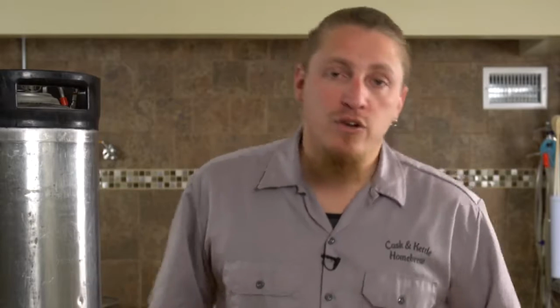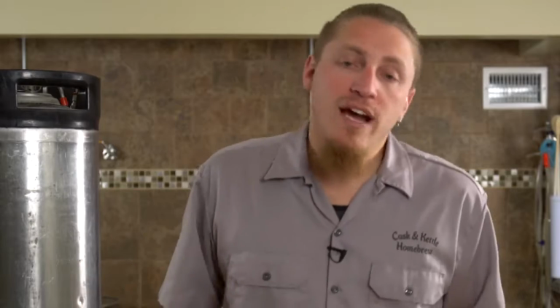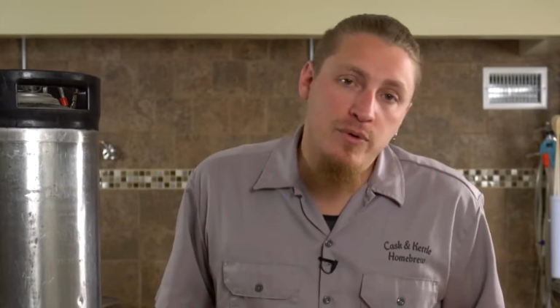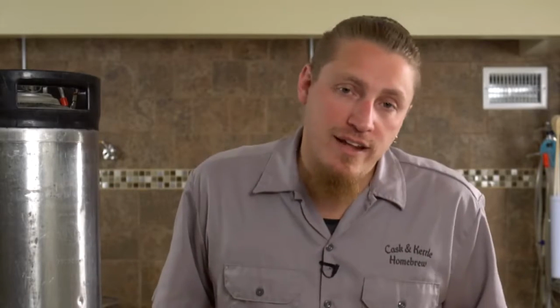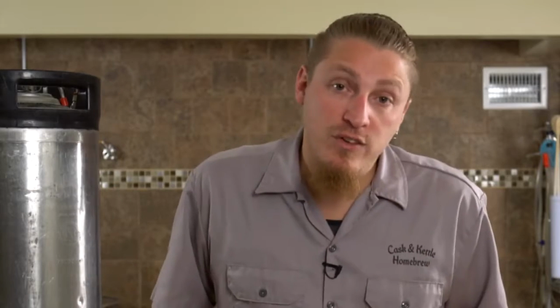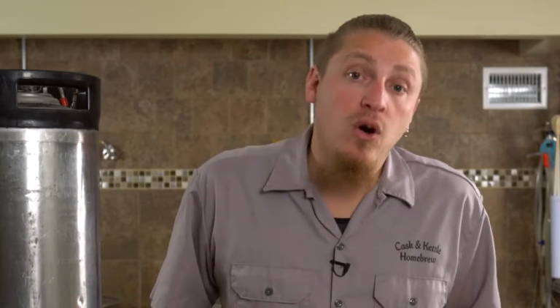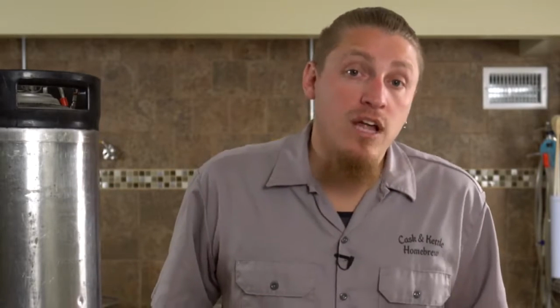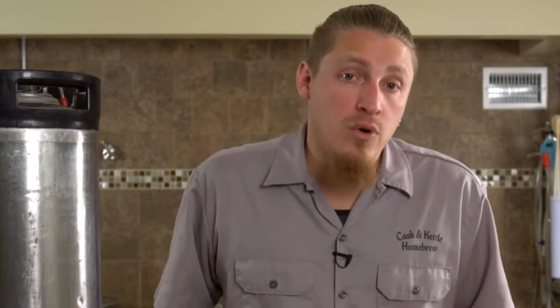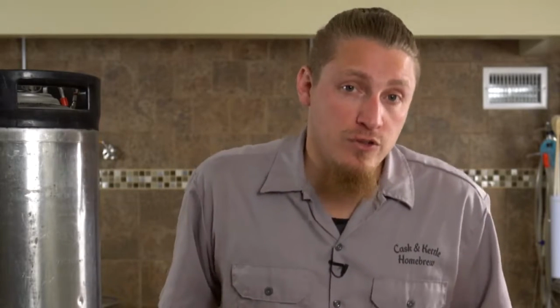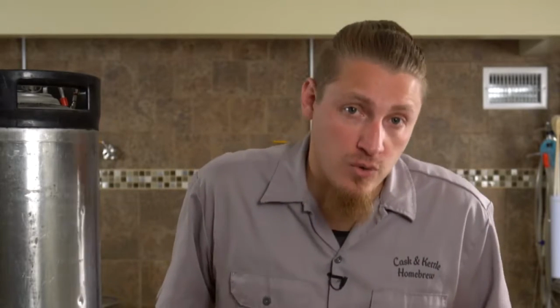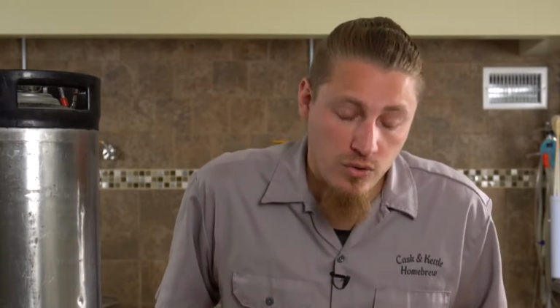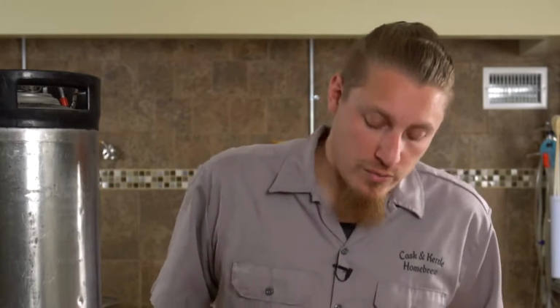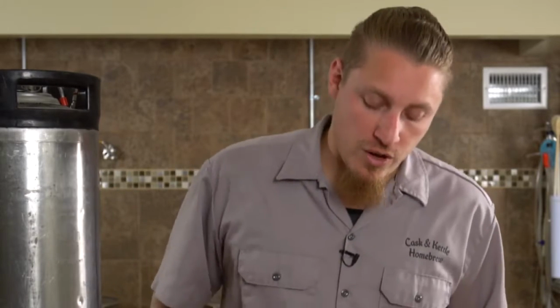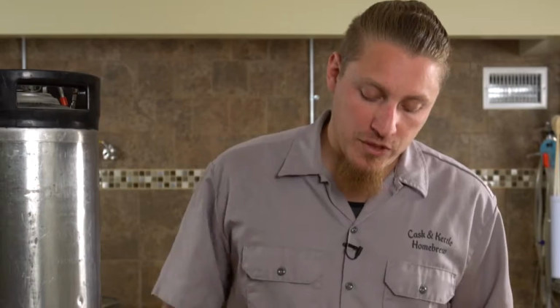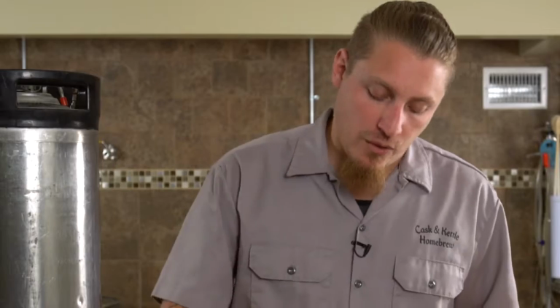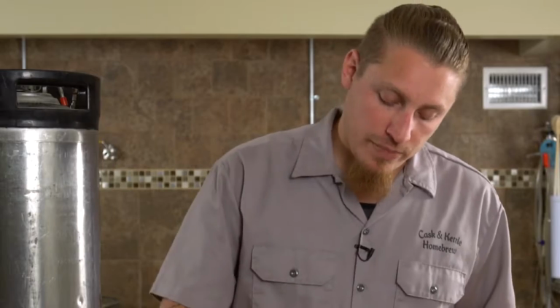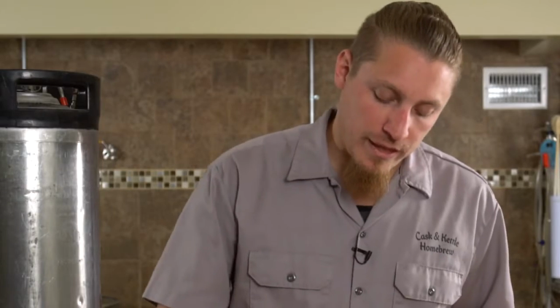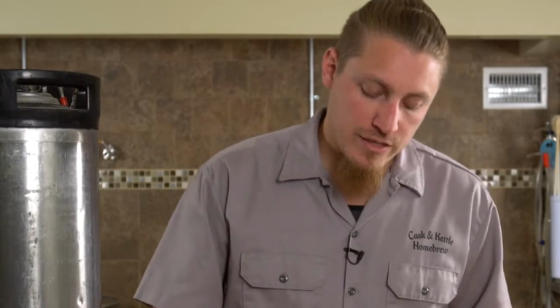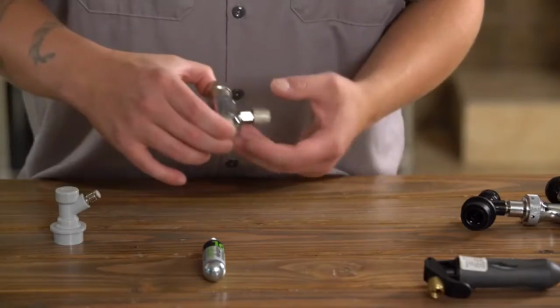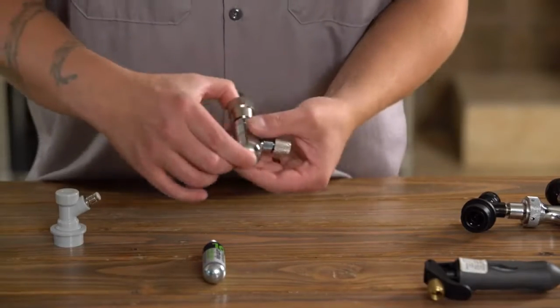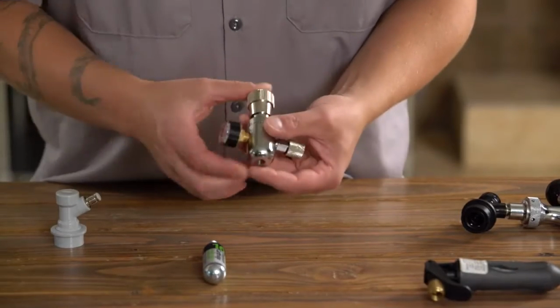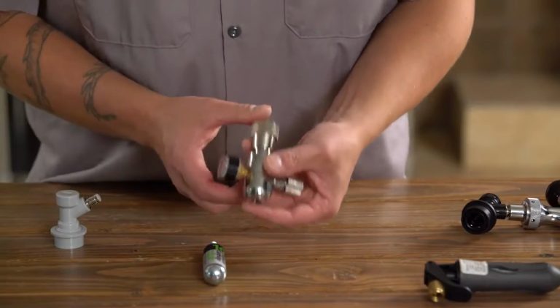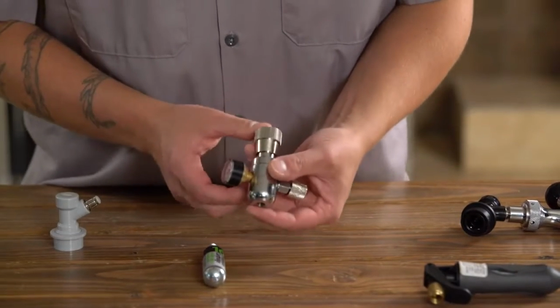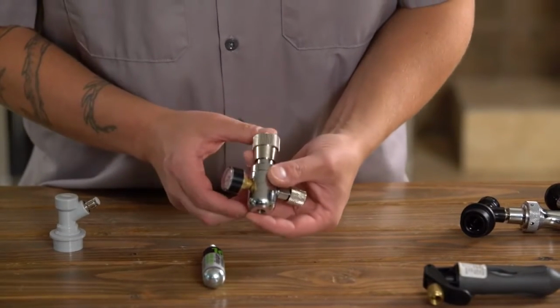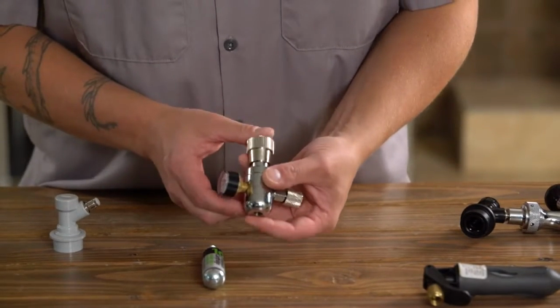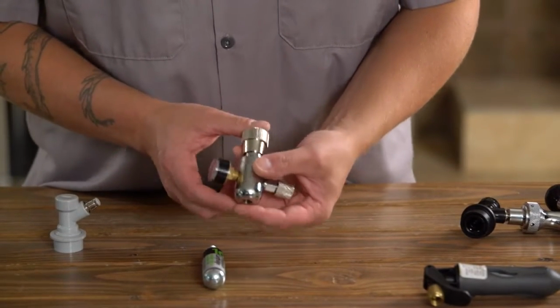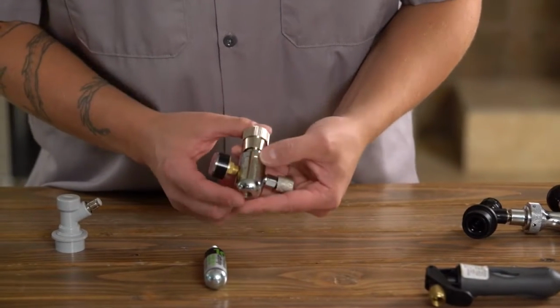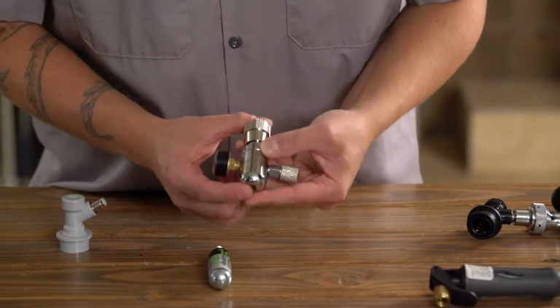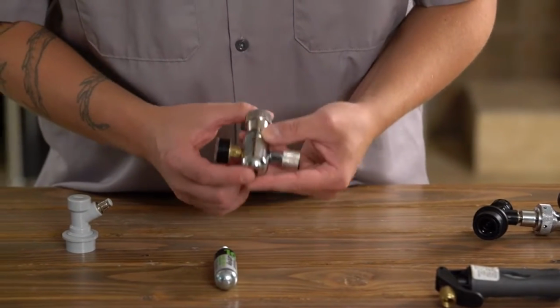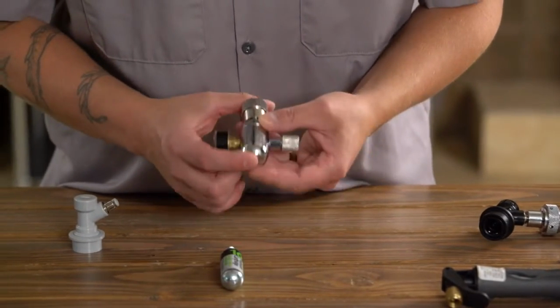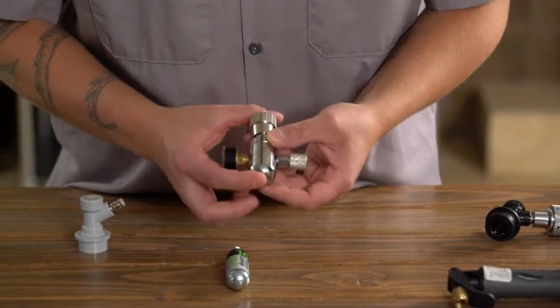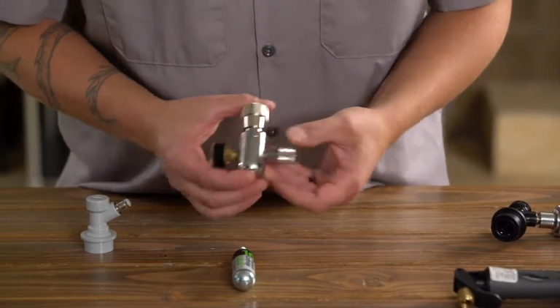A great upgrade that'll give you a whole lot more control when you're on the go is this micro CO2 regulator from Keg King.